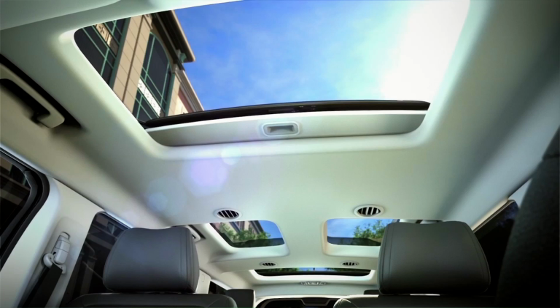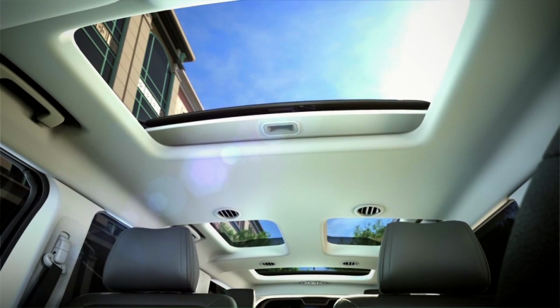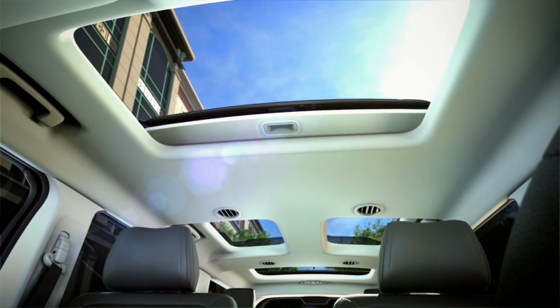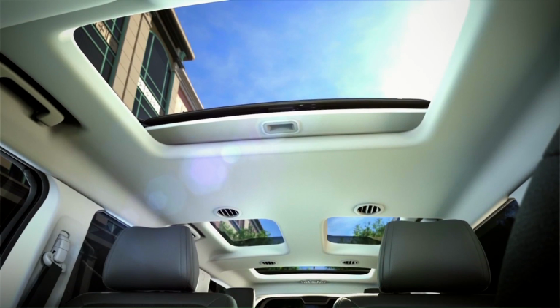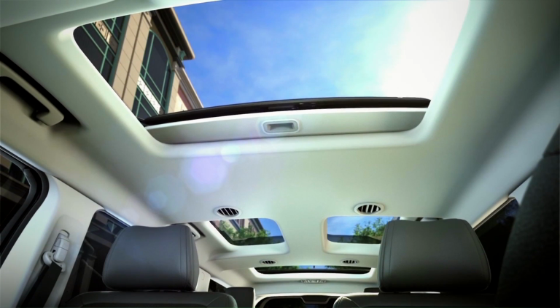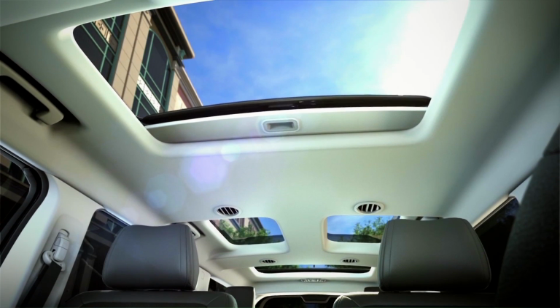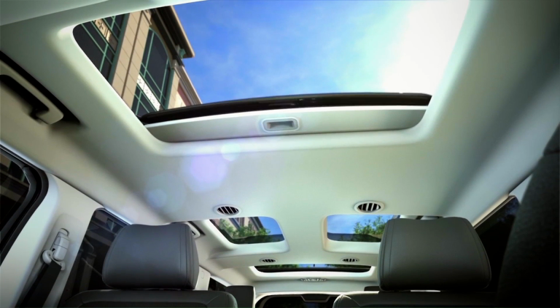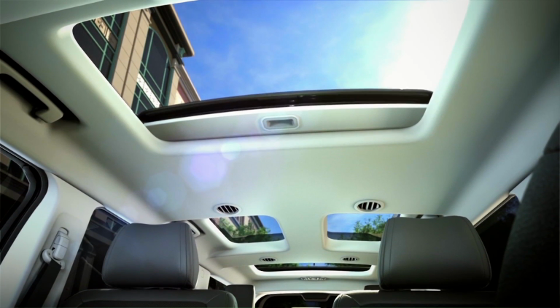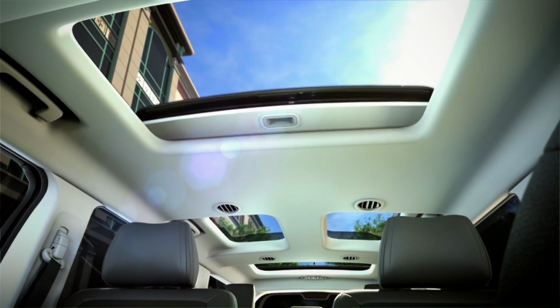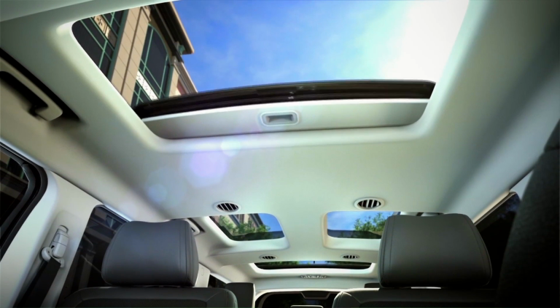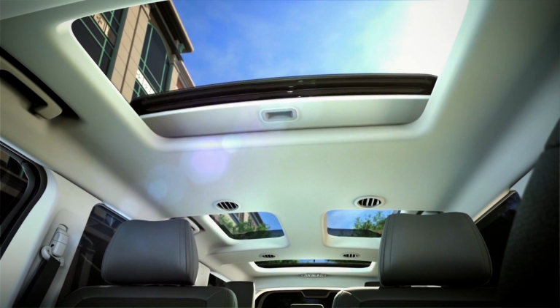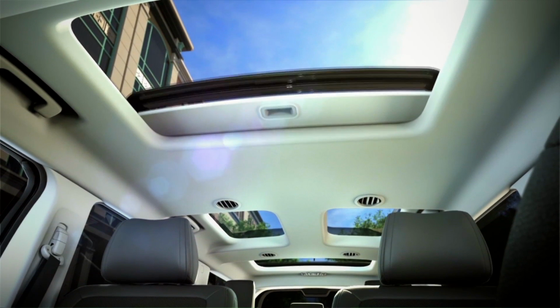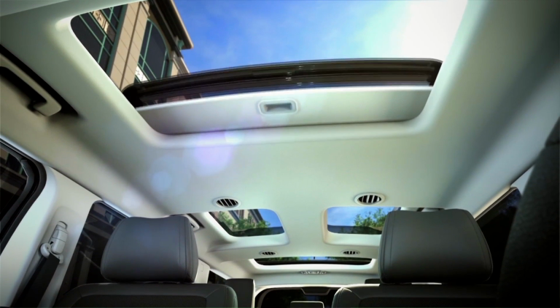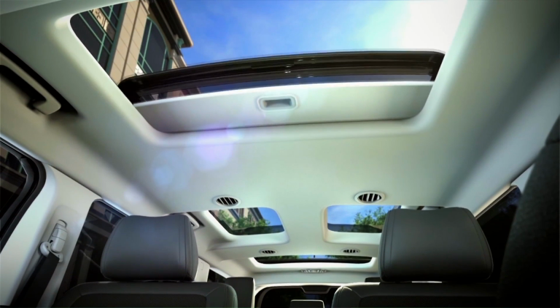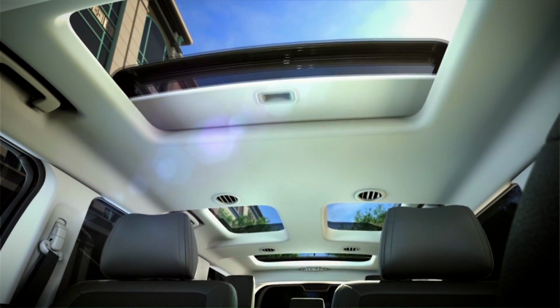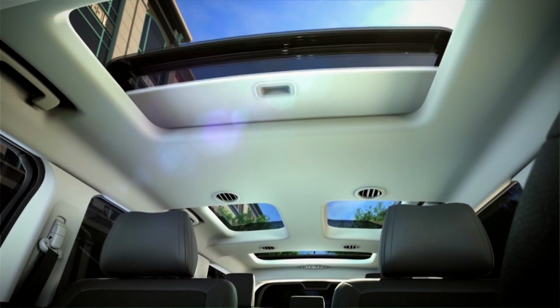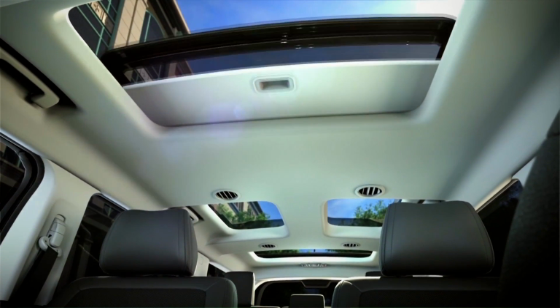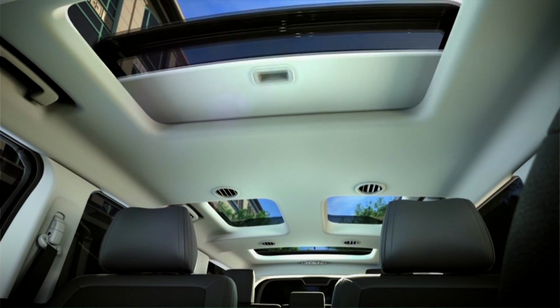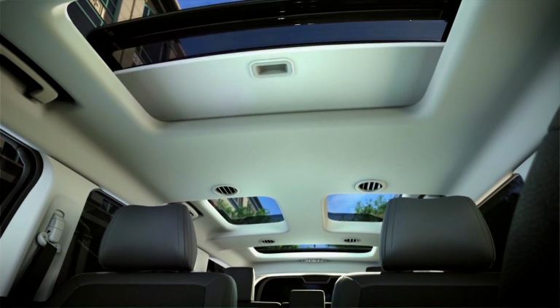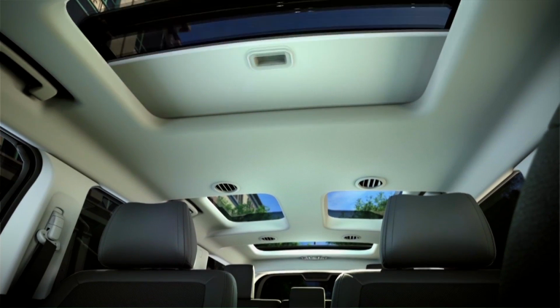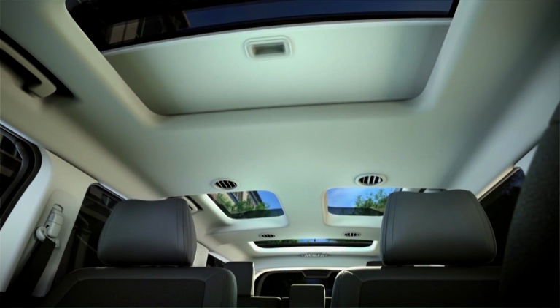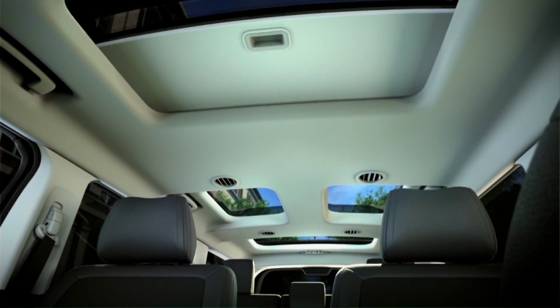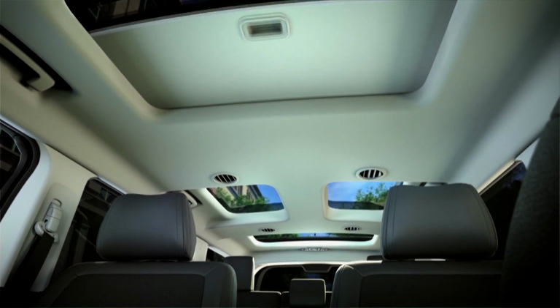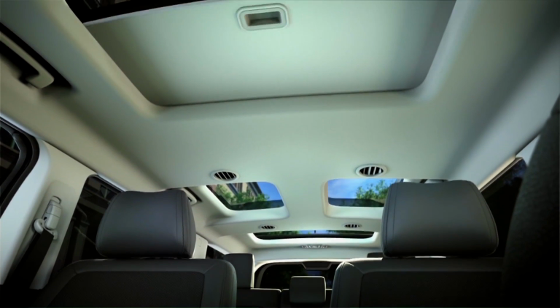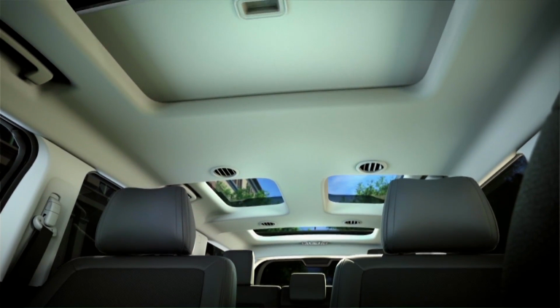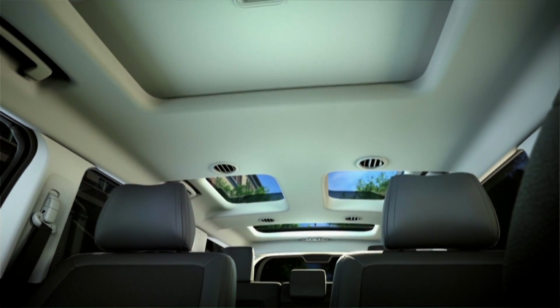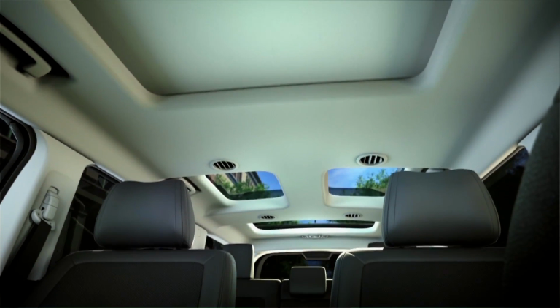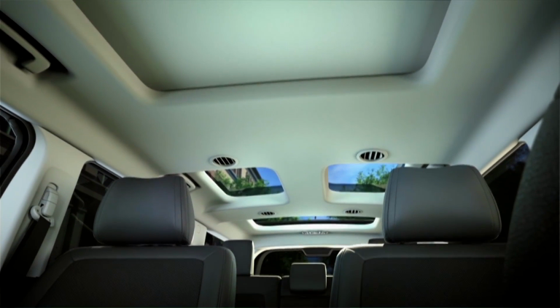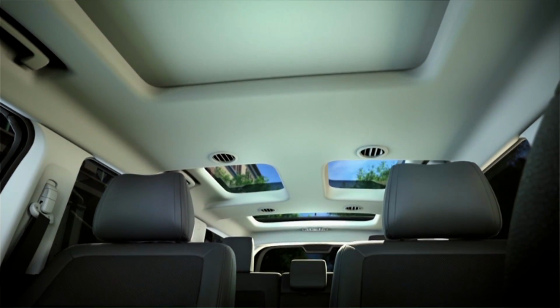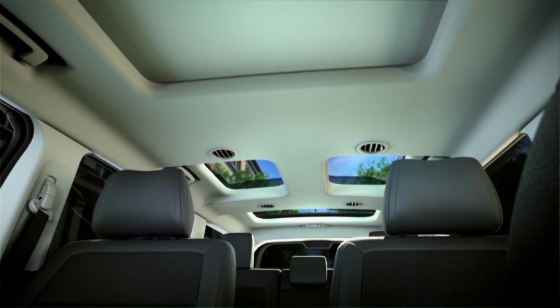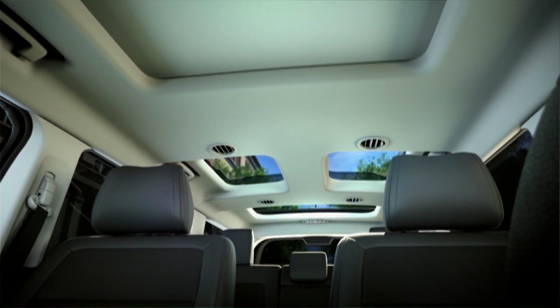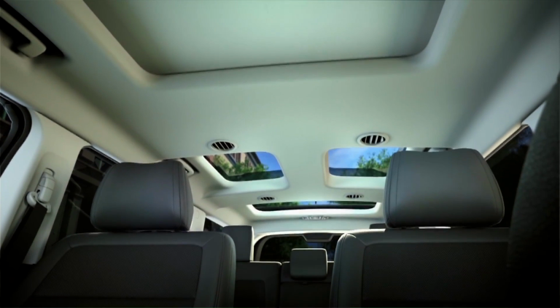A power moonroof covers the first row, the second row has two windows, and the third row has a large skylight which includes shades.